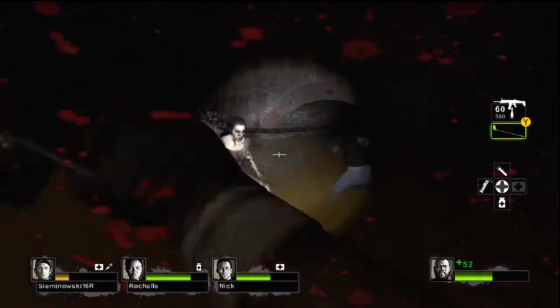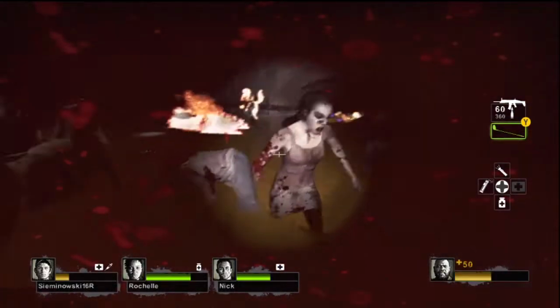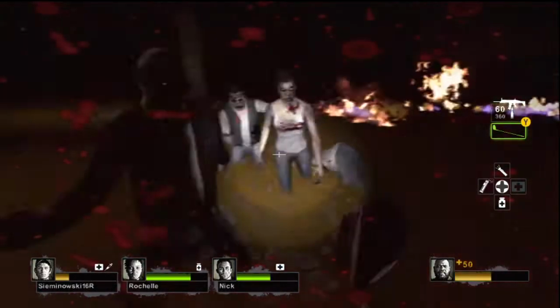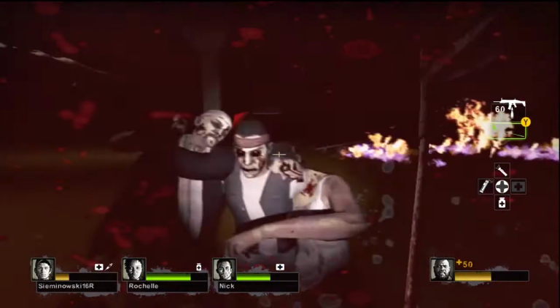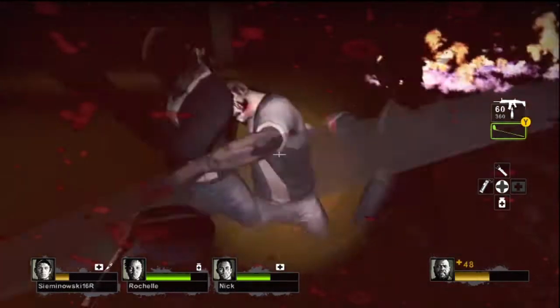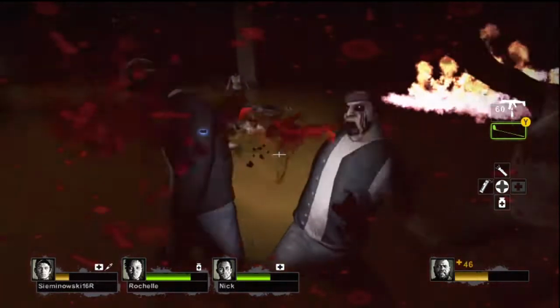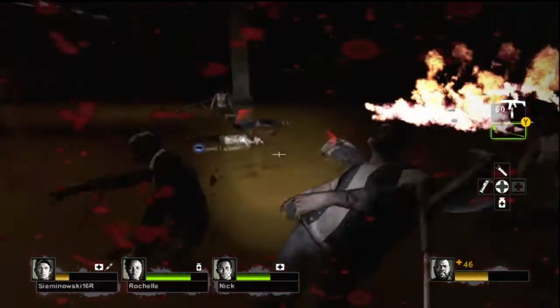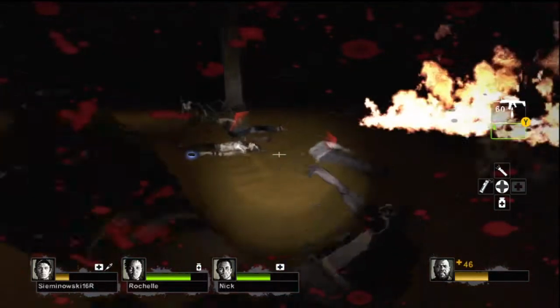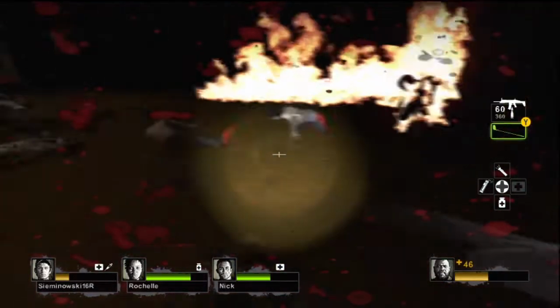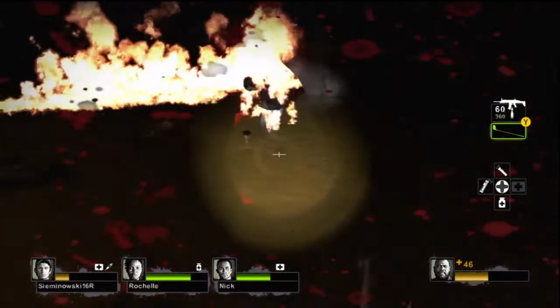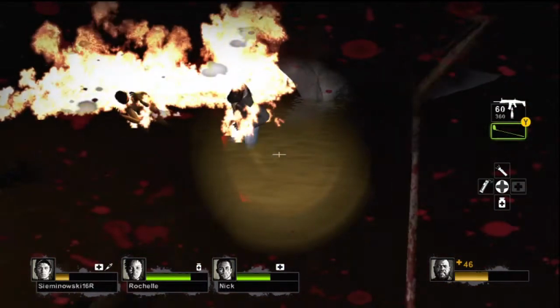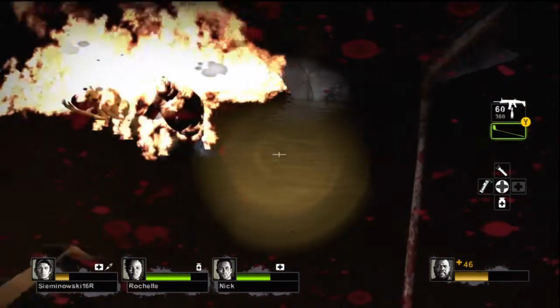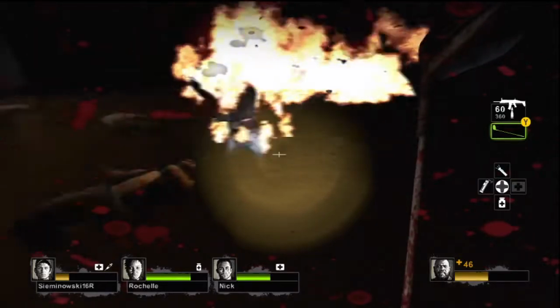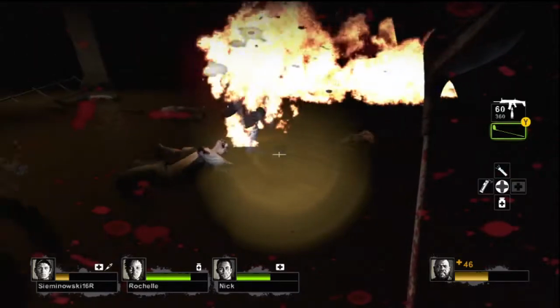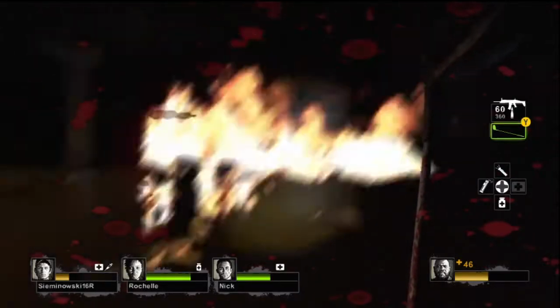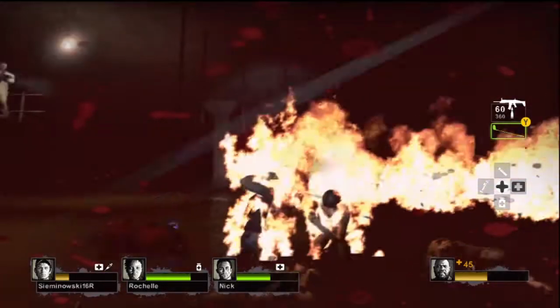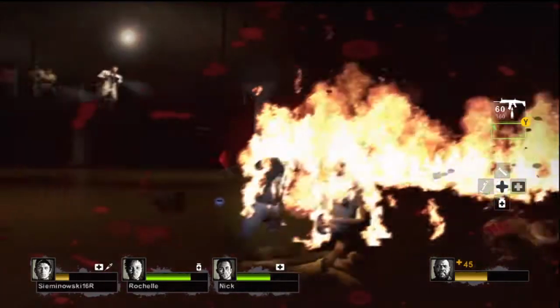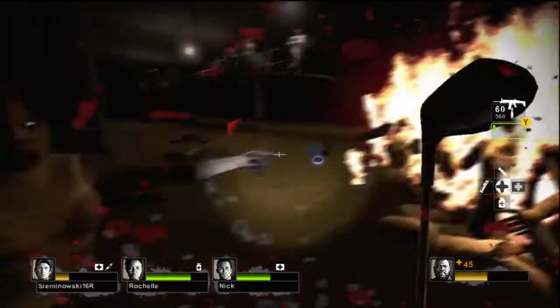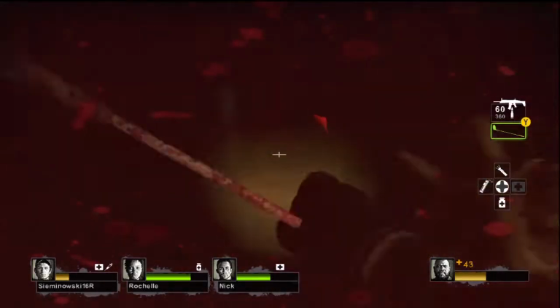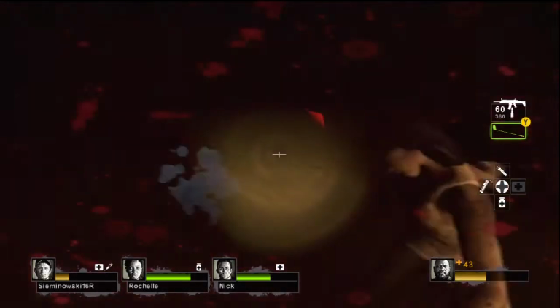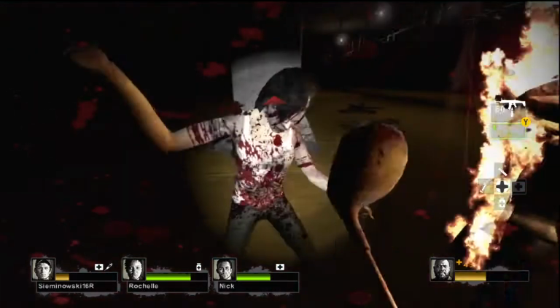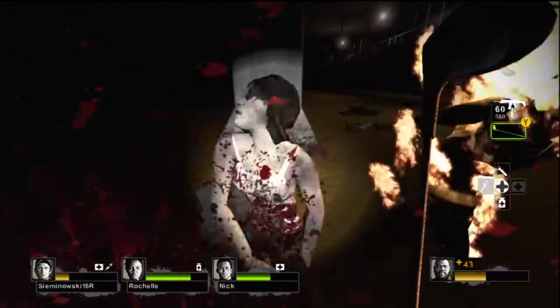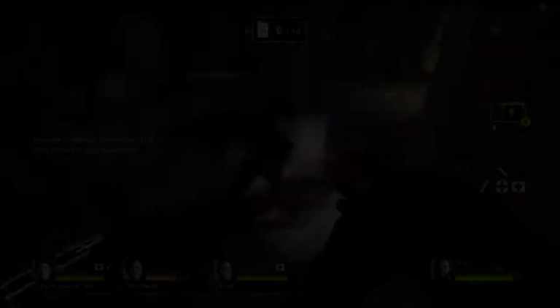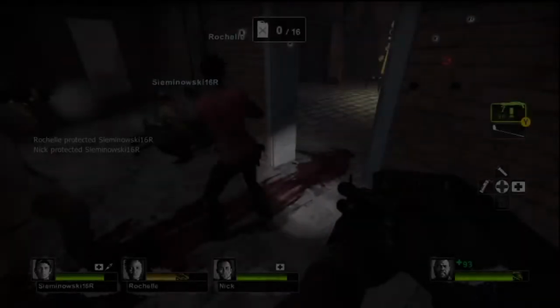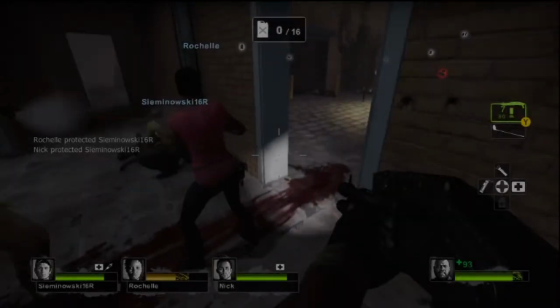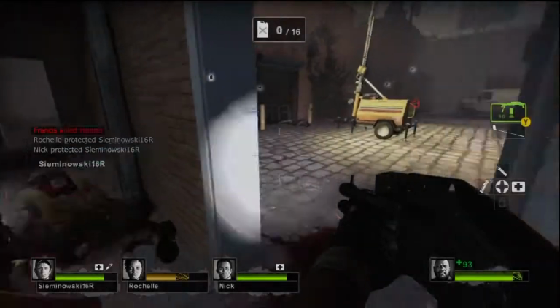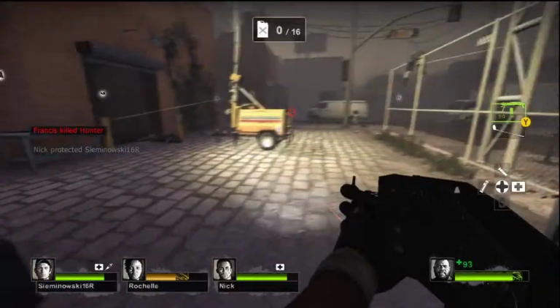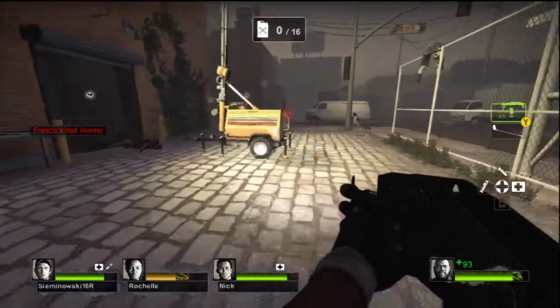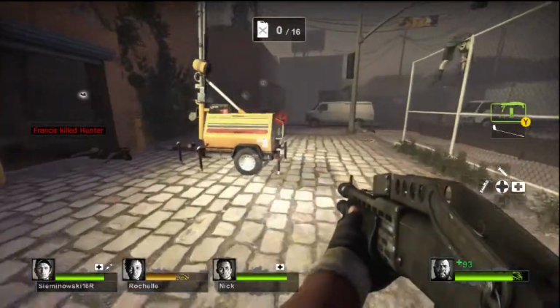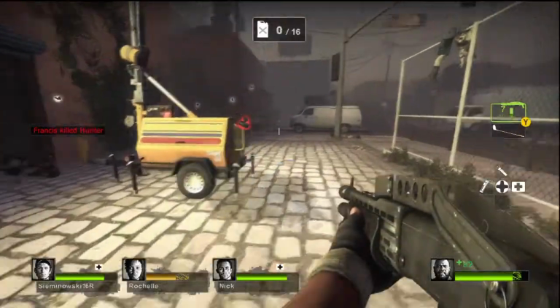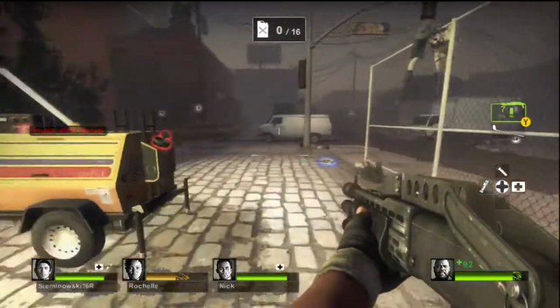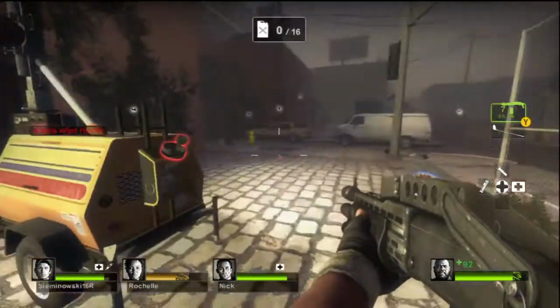But anyway, we kind of get in a bit of trouble here, but managed to set a bunch of zombies on fire and kill them. That was the tough part in the second chapter.